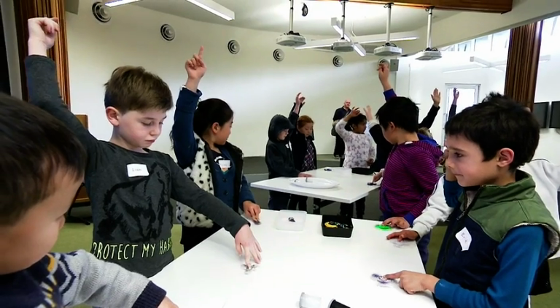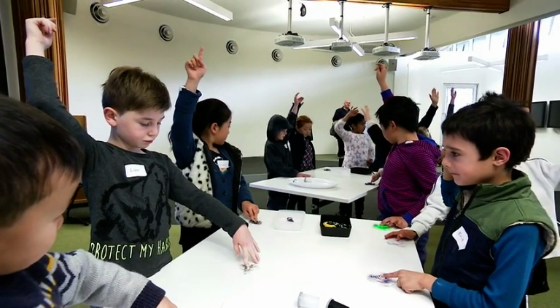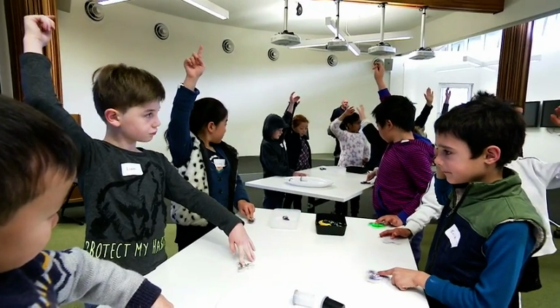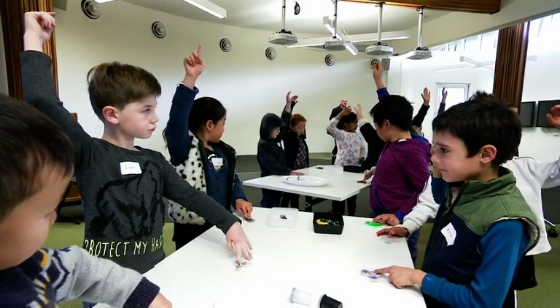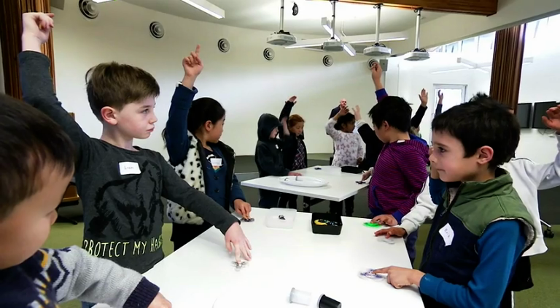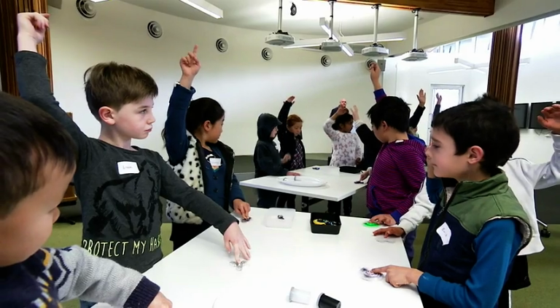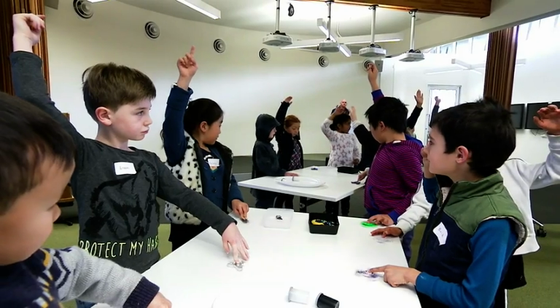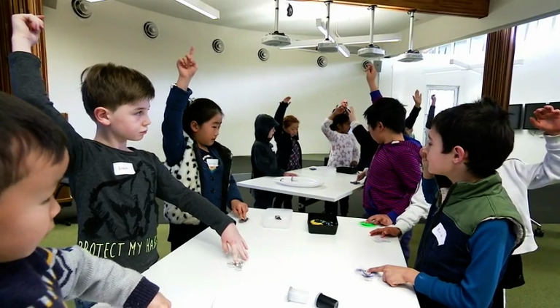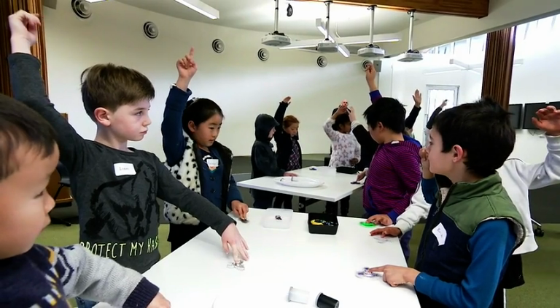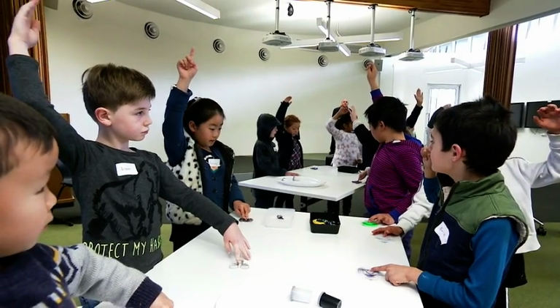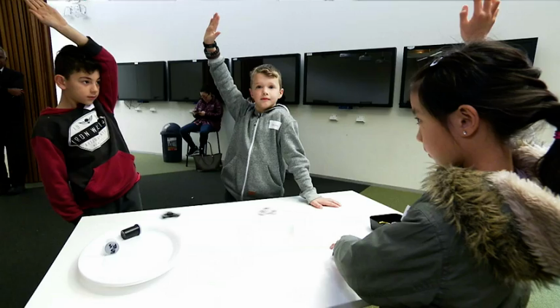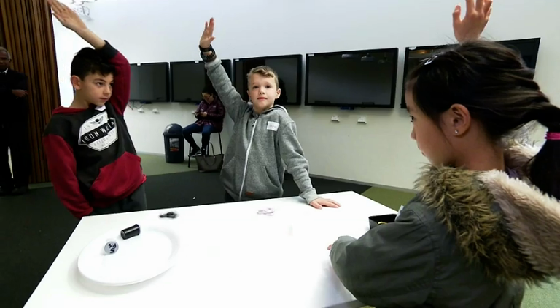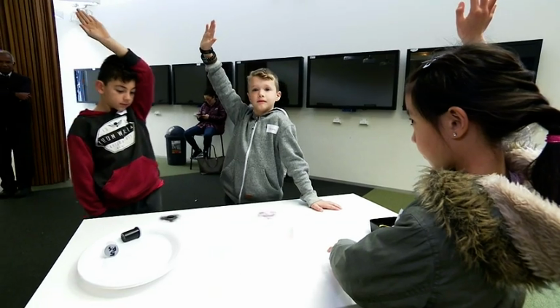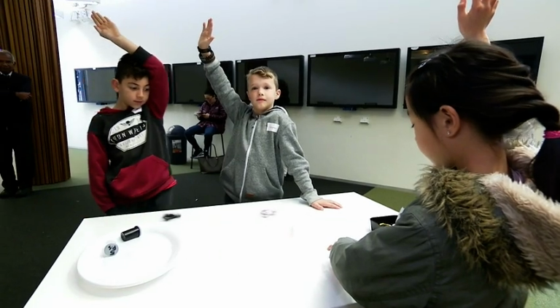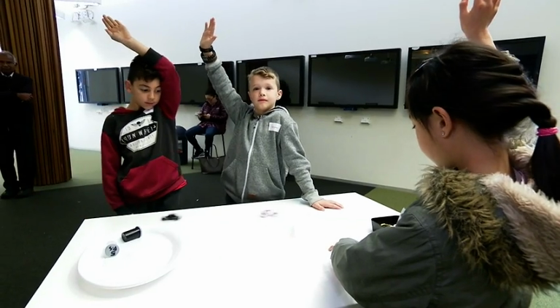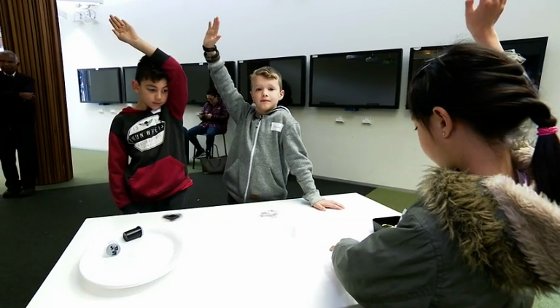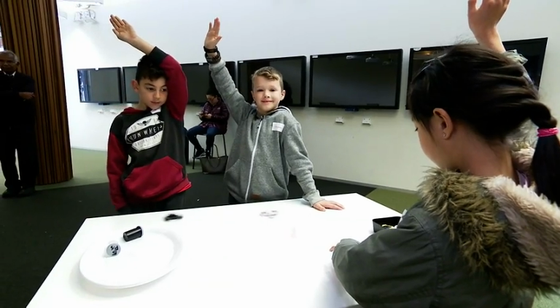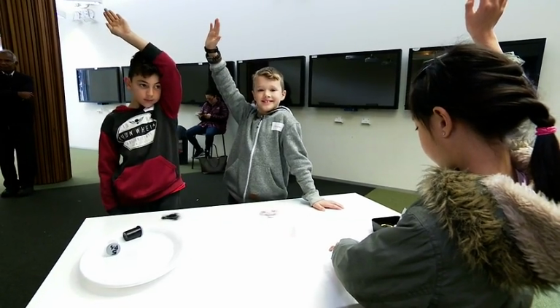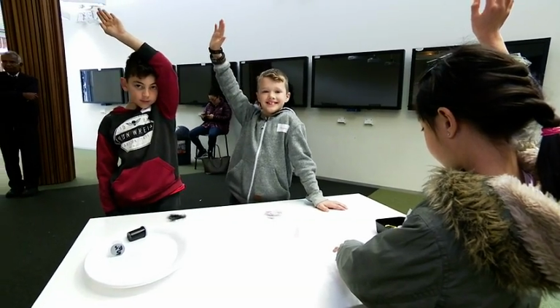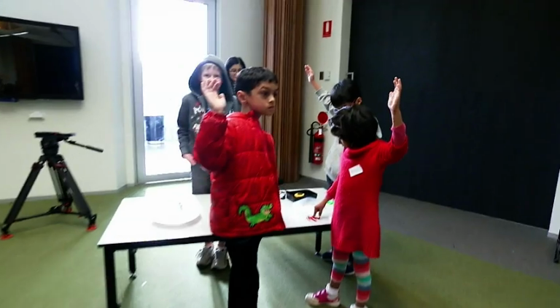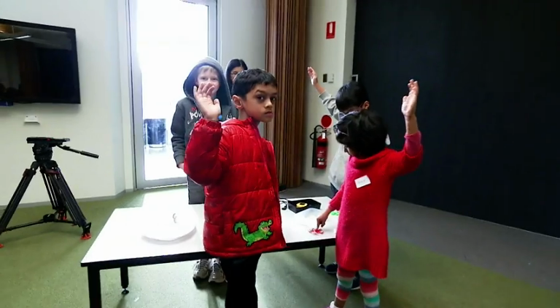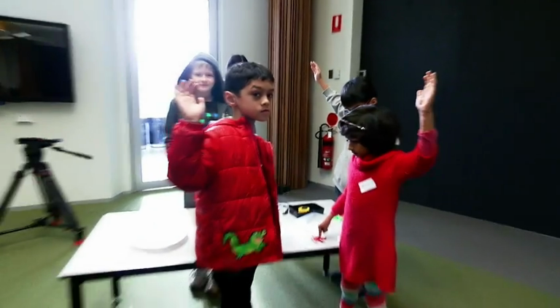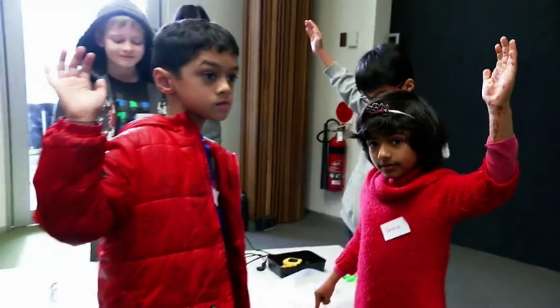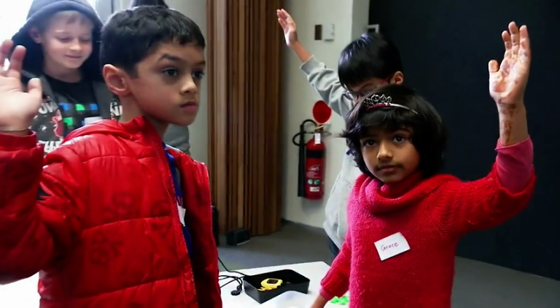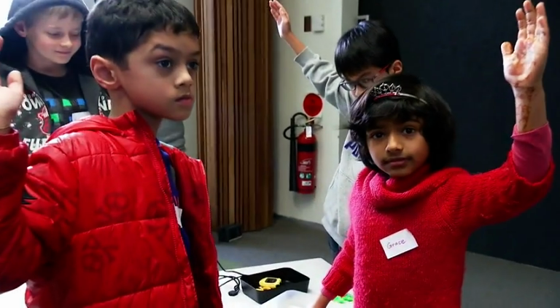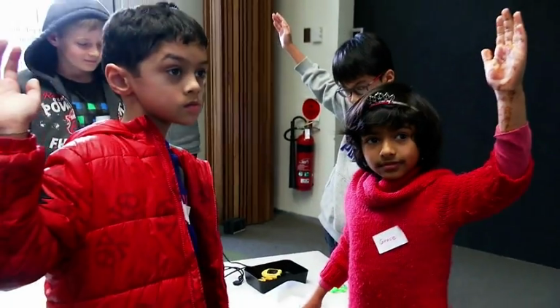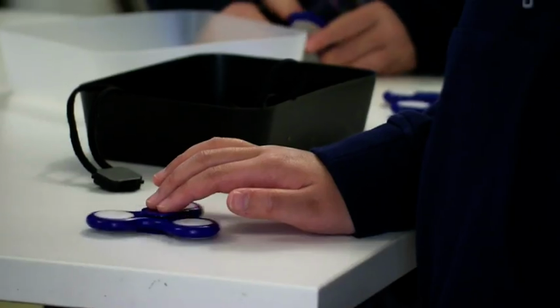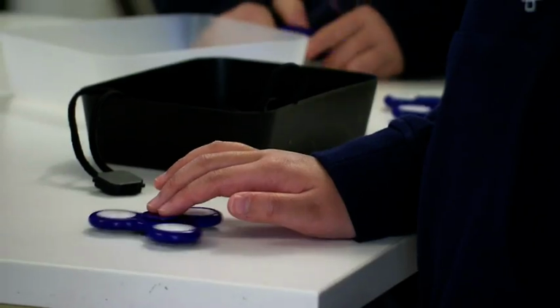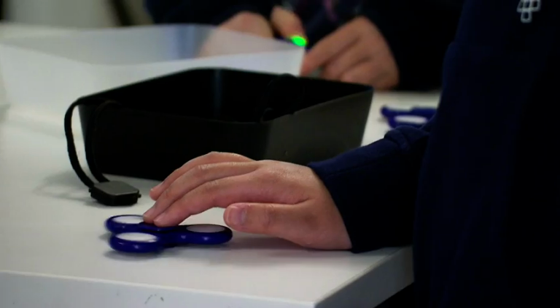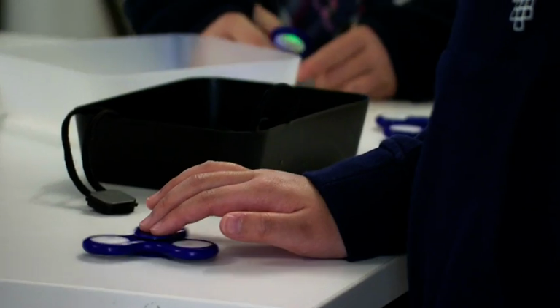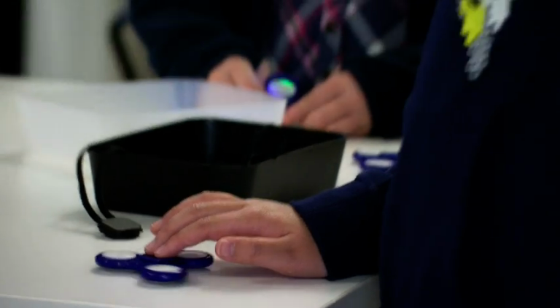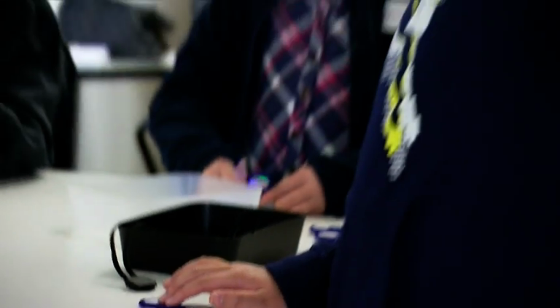We've gone past 25, 26, 27 seconds. We've gone past 40 seconds. It's one minute. One minute and 17 seconds.